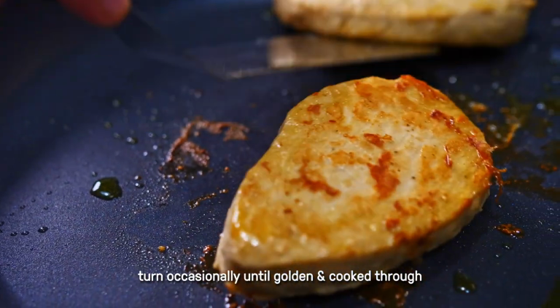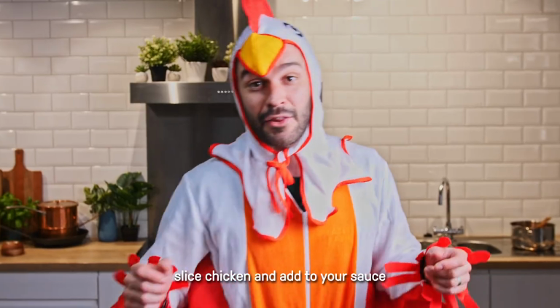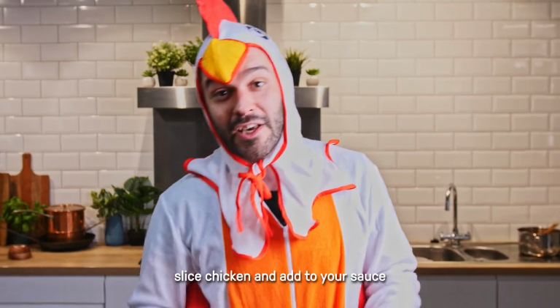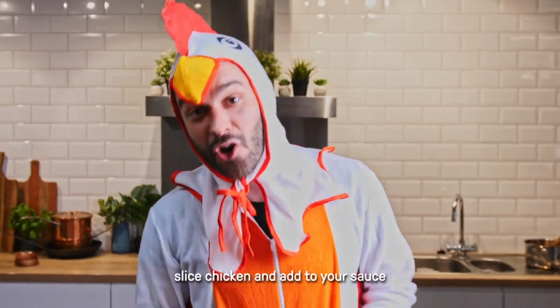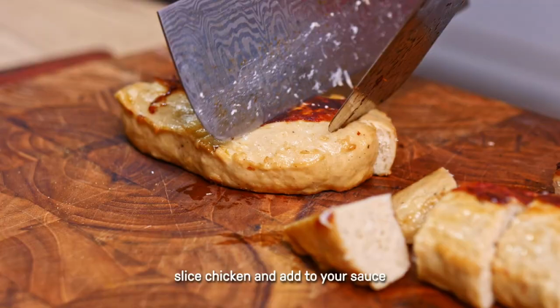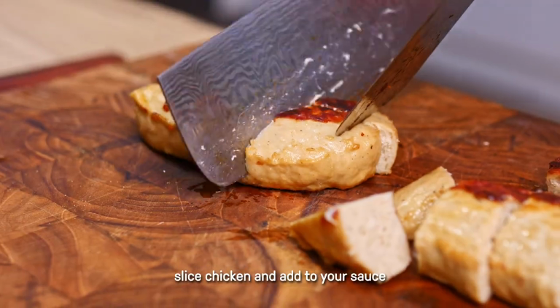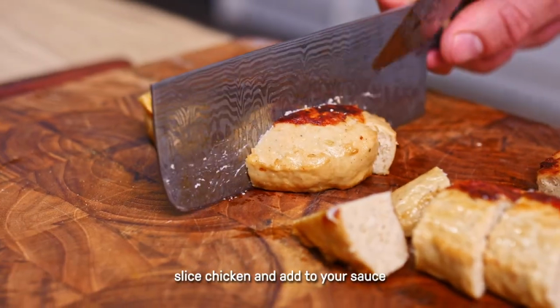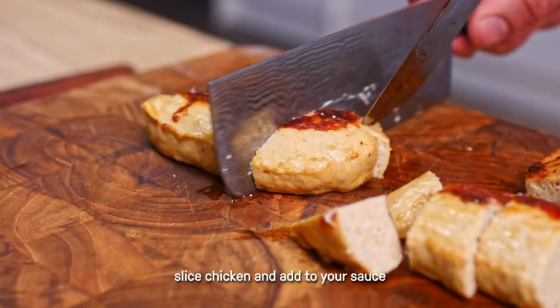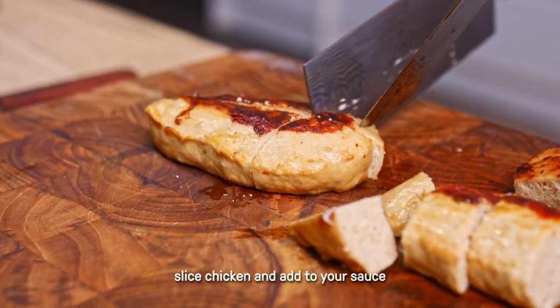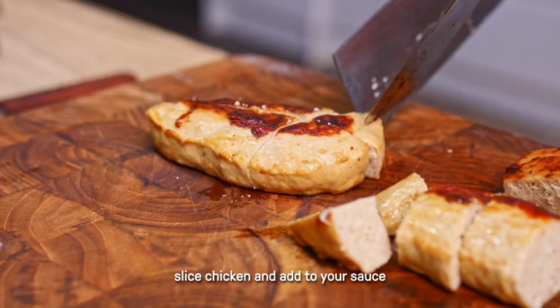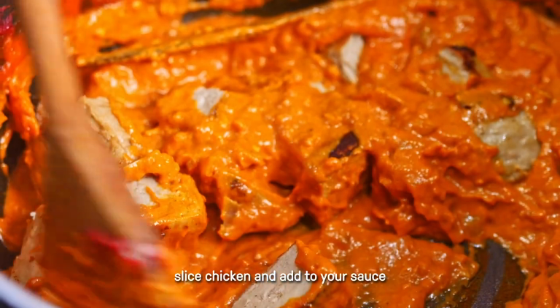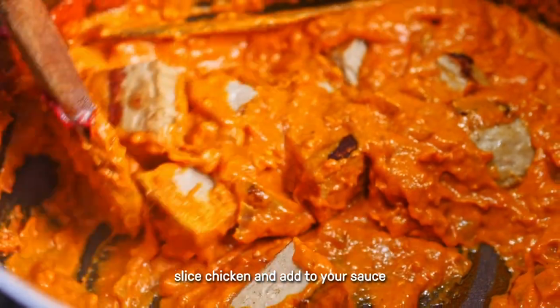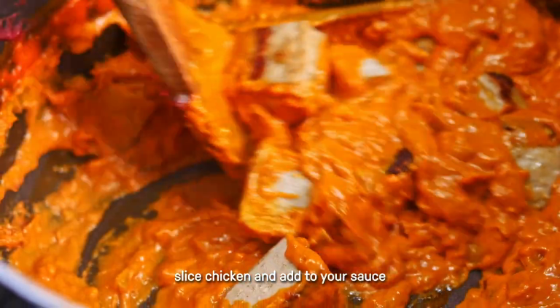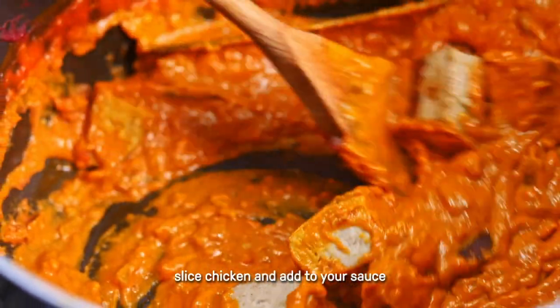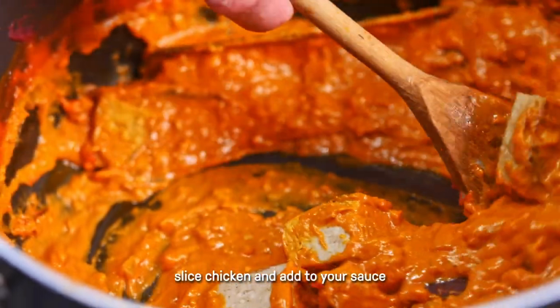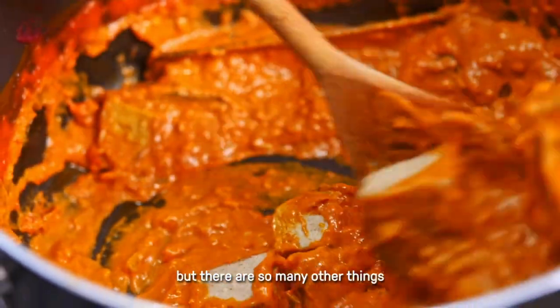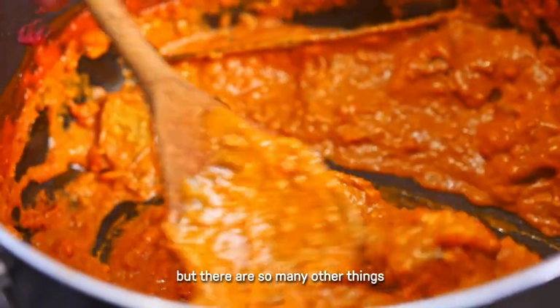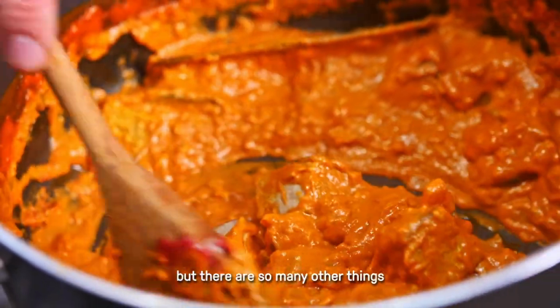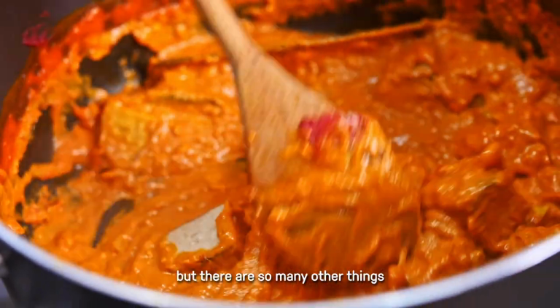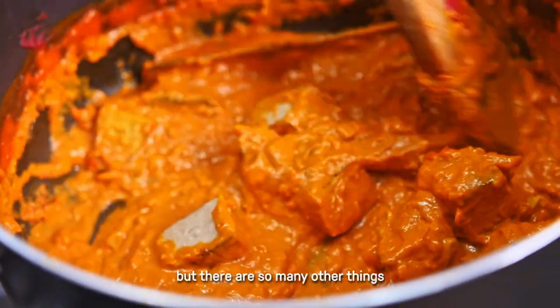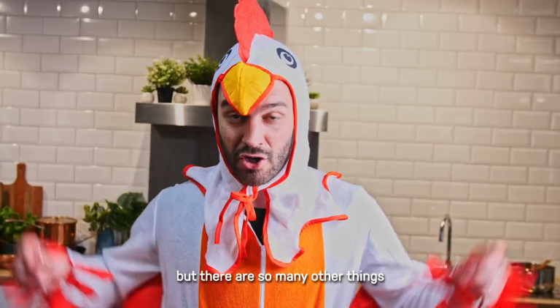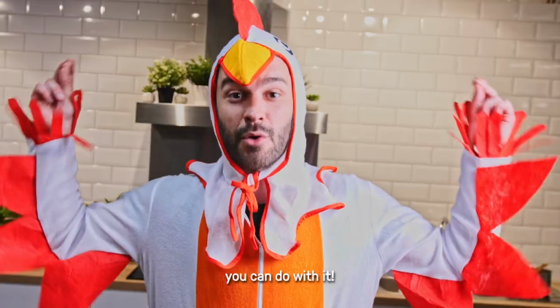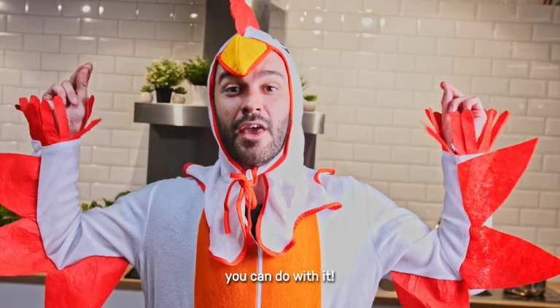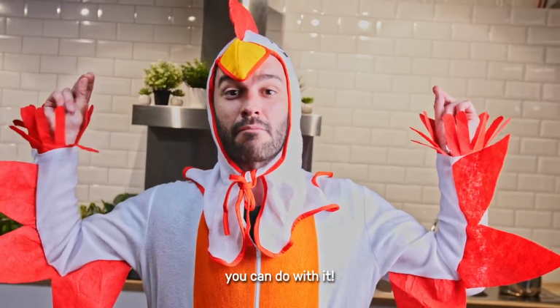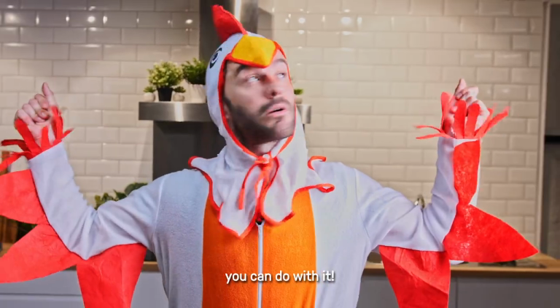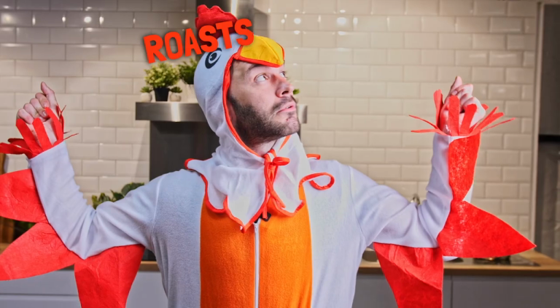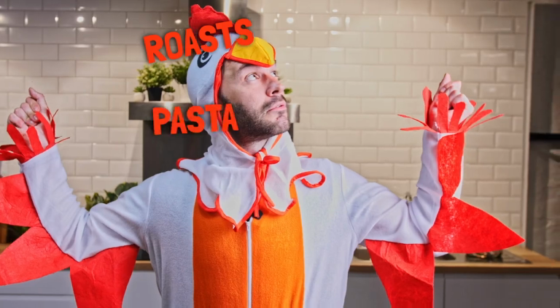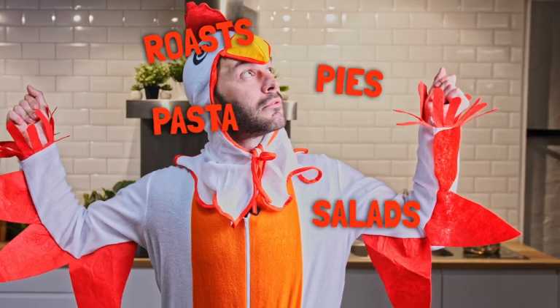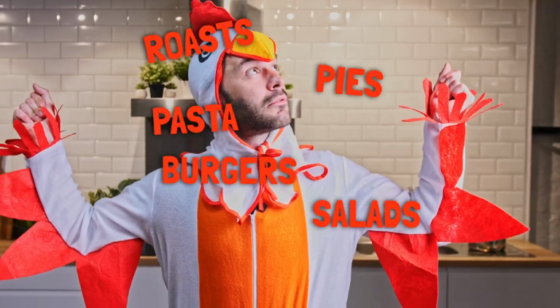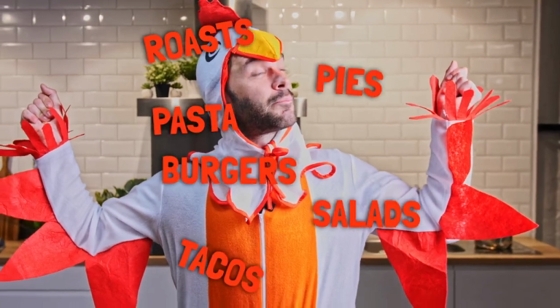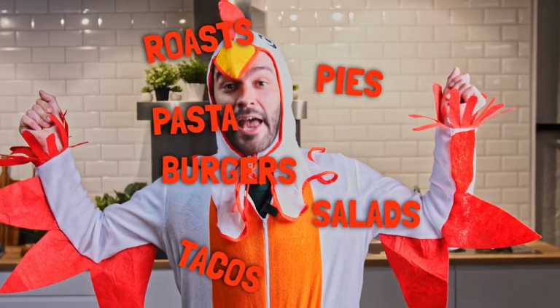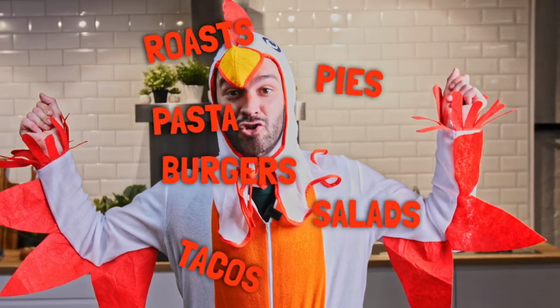Now the chicken's cooked, we're going to slice it and add it to a butter chicken curry. But there are so many other things you can do with it. Enjoy.